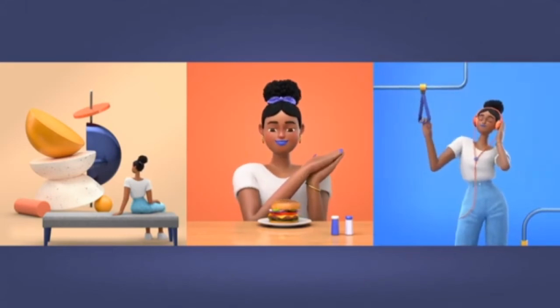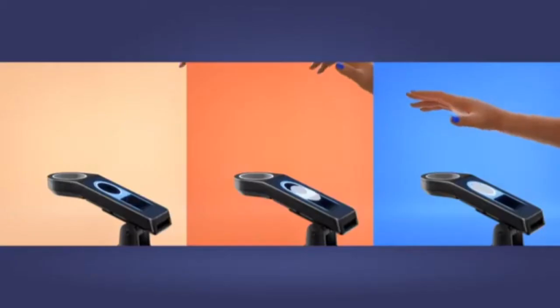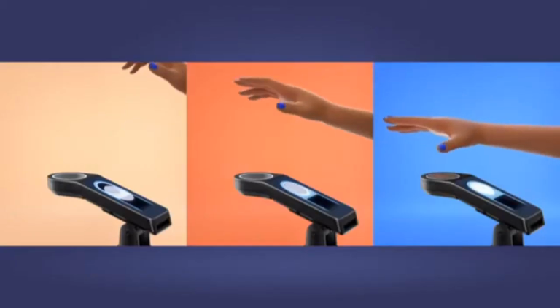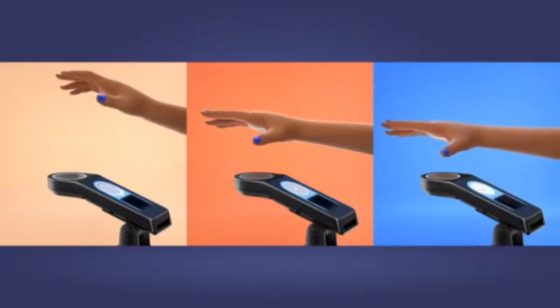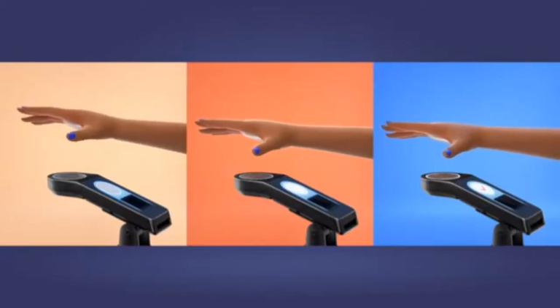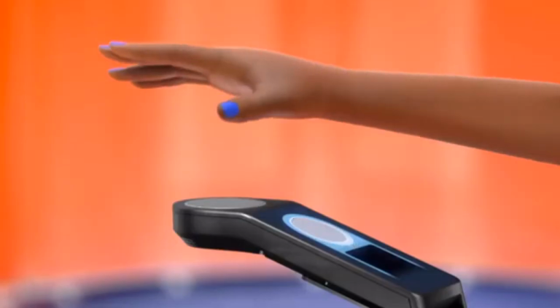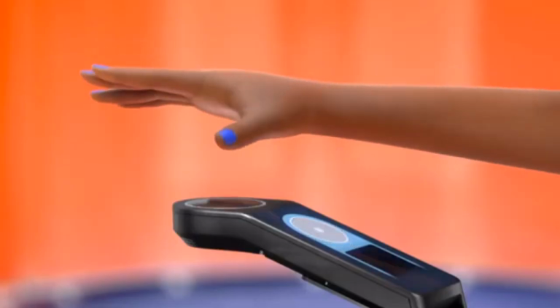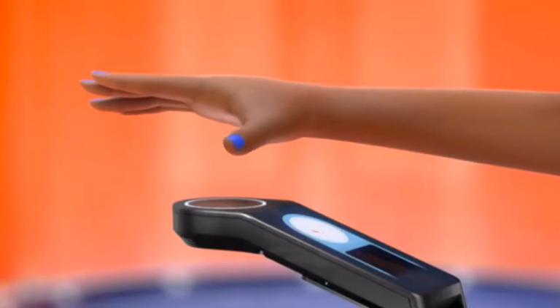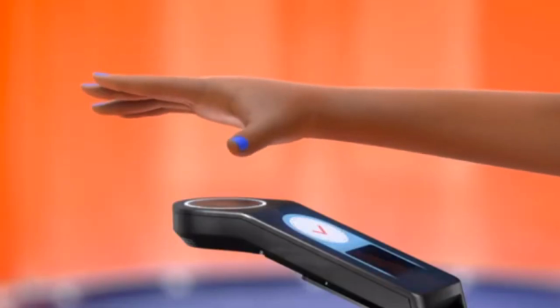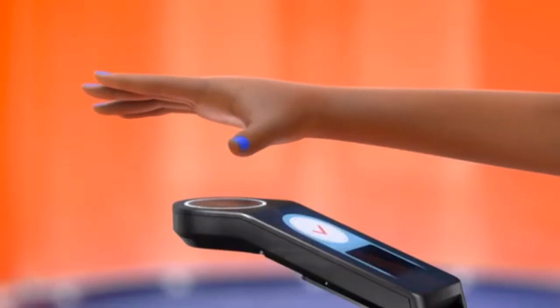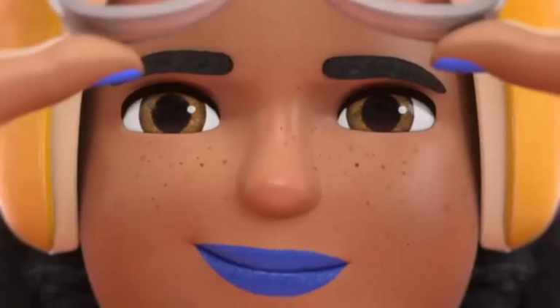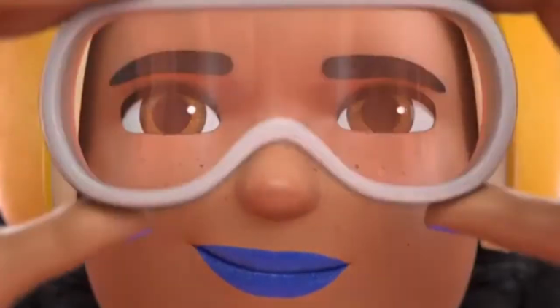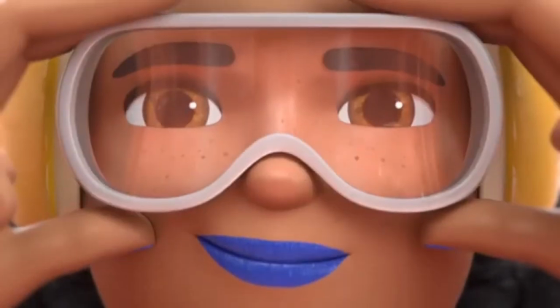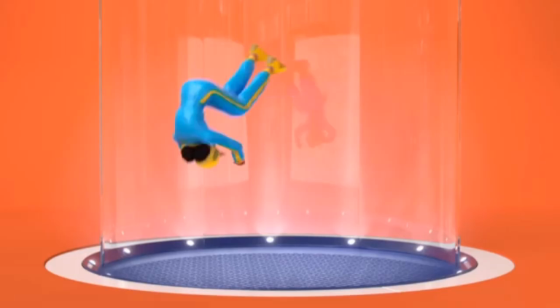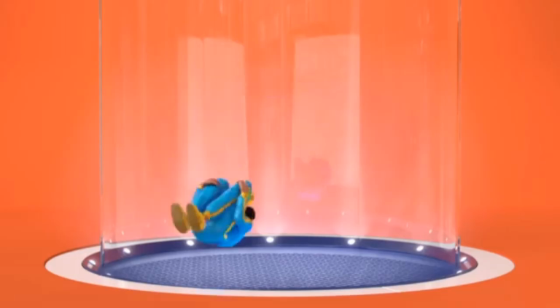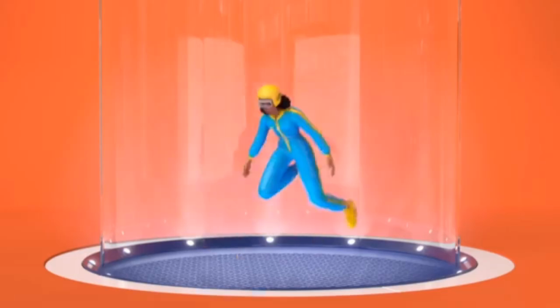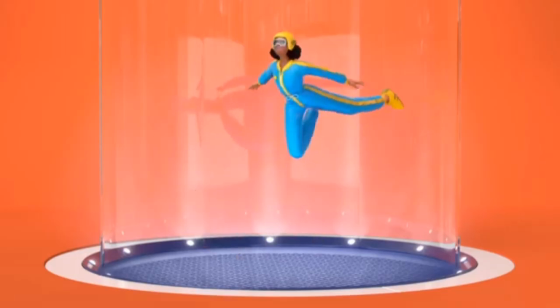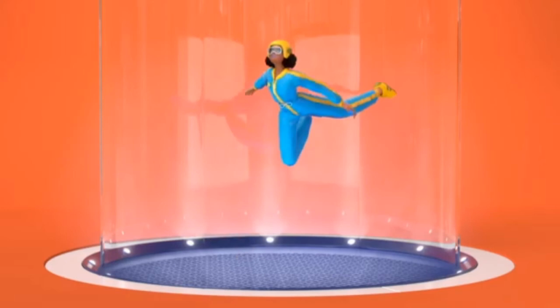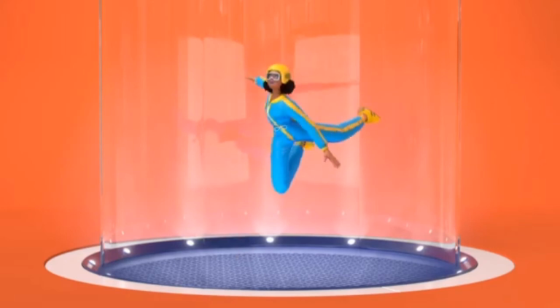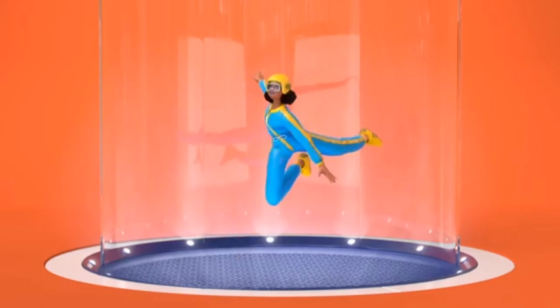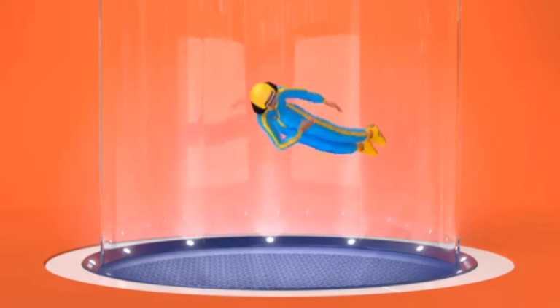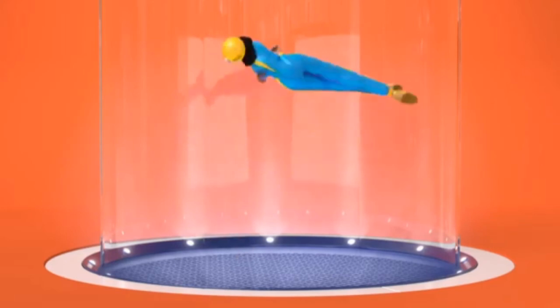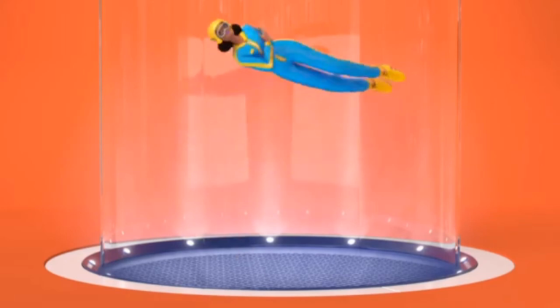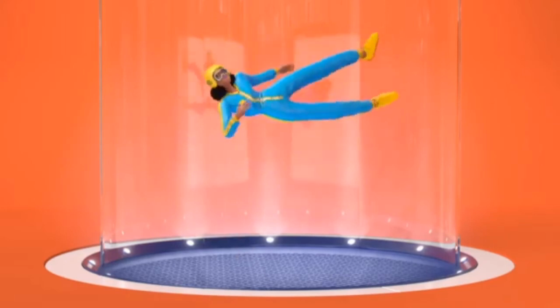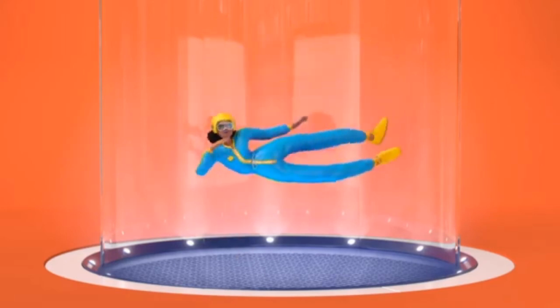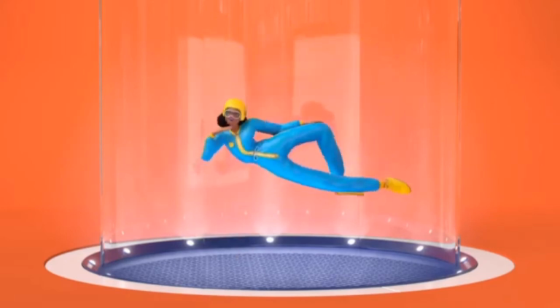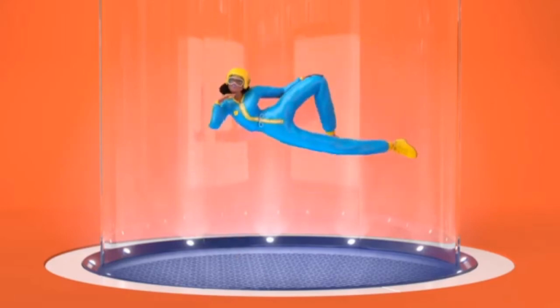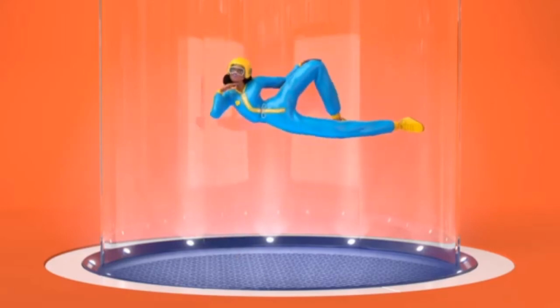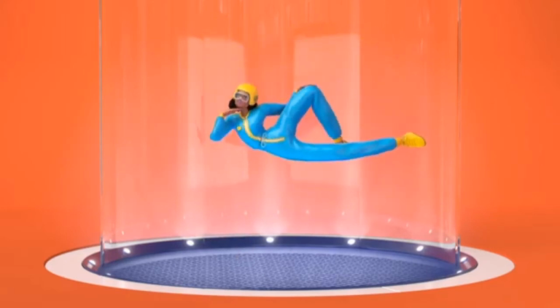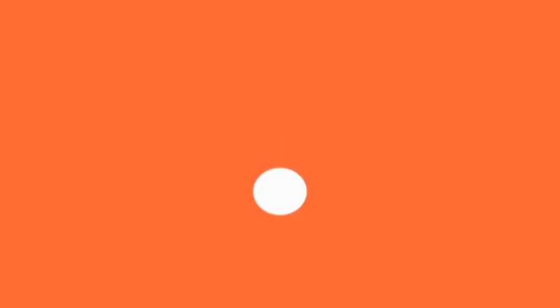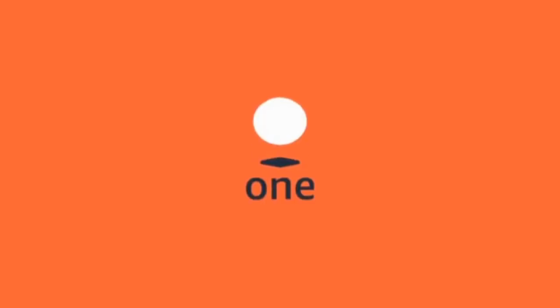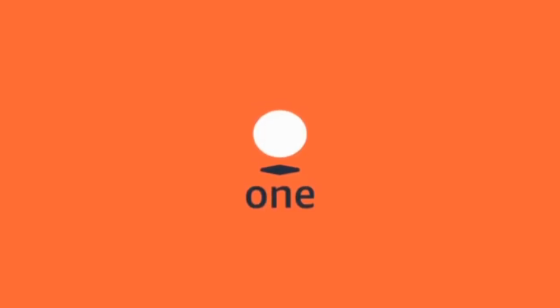Now Zoe has more time to do what she loves — indoor skydiving. Enter, identify, and pay with Amazon One.